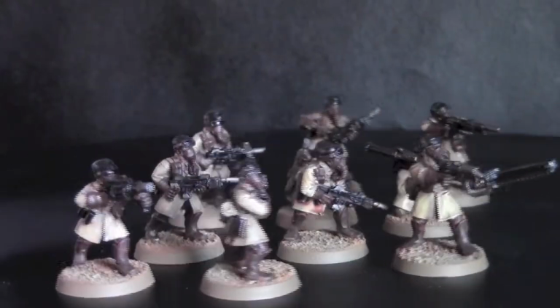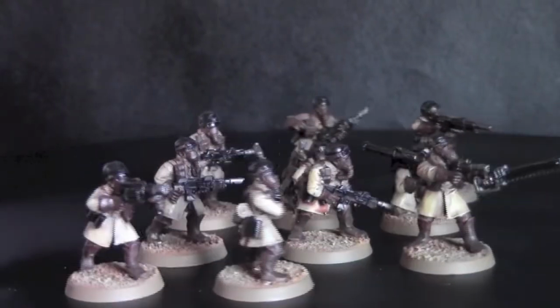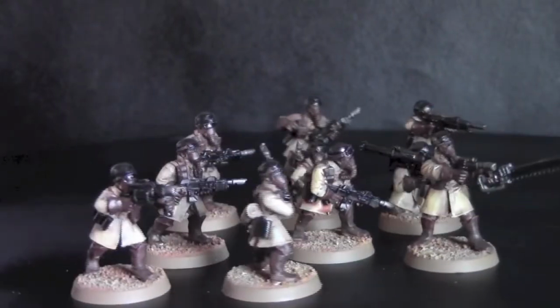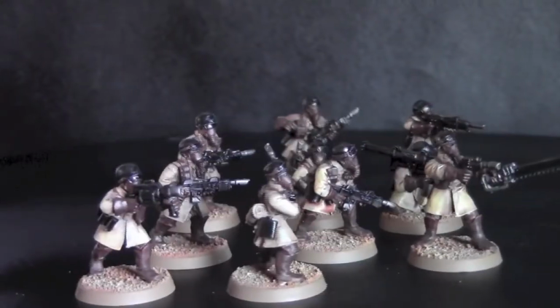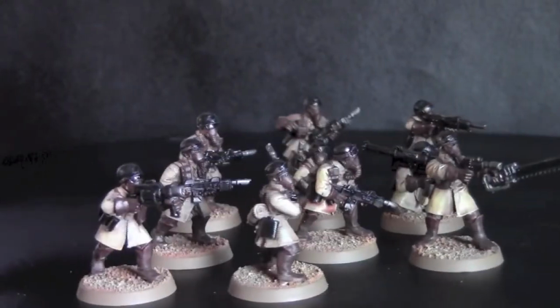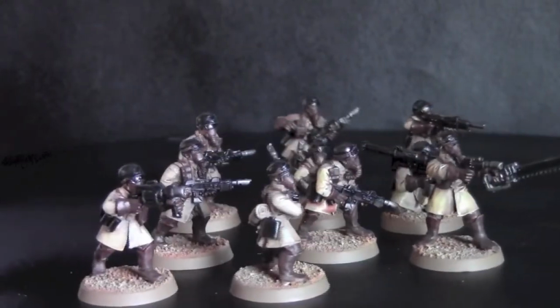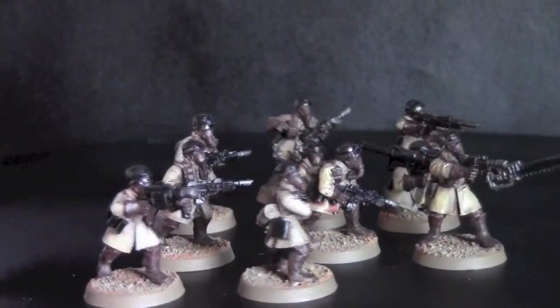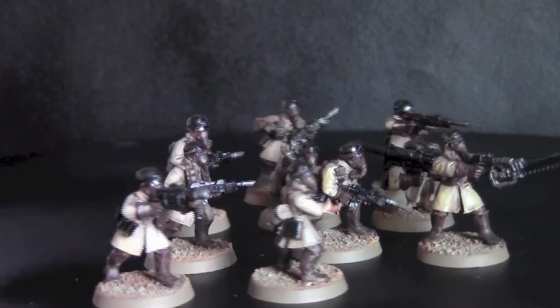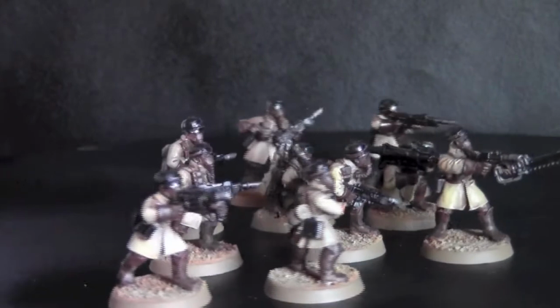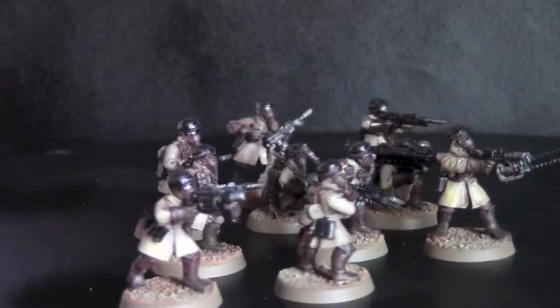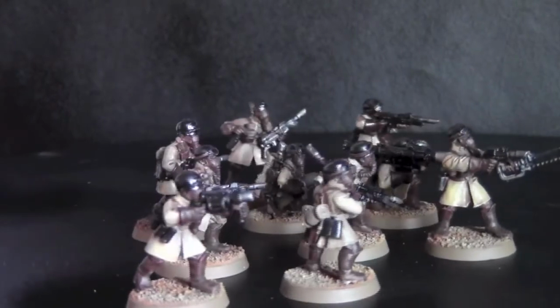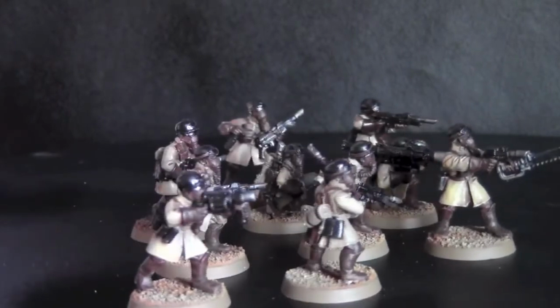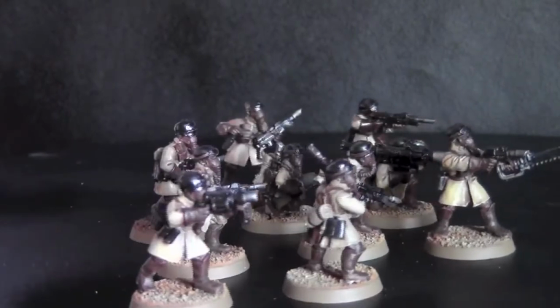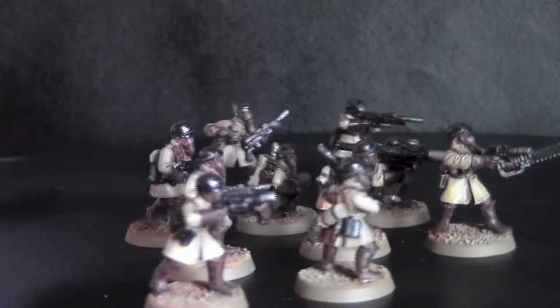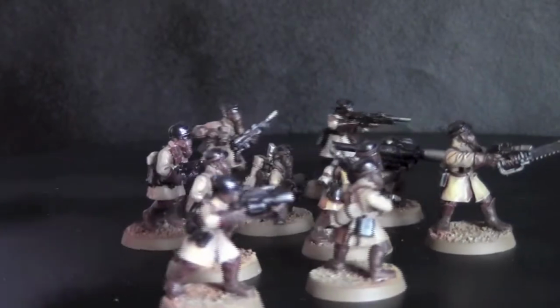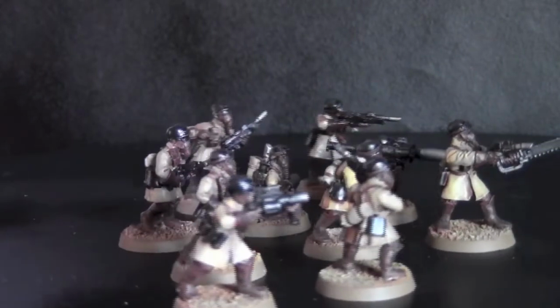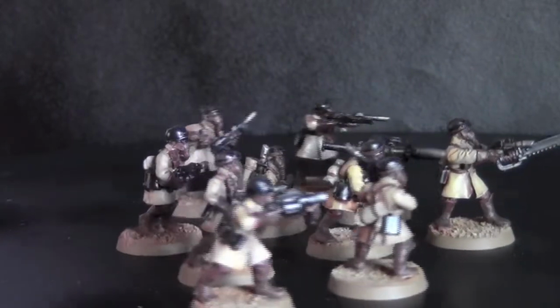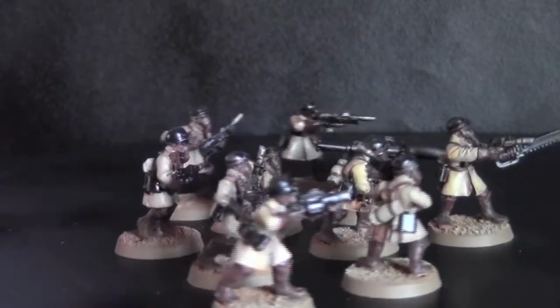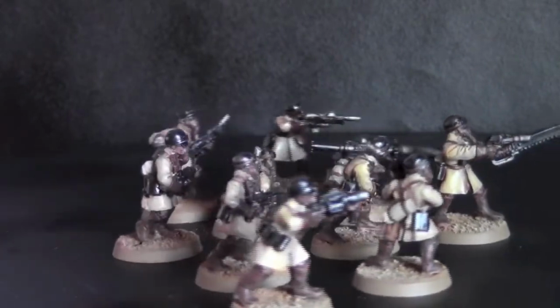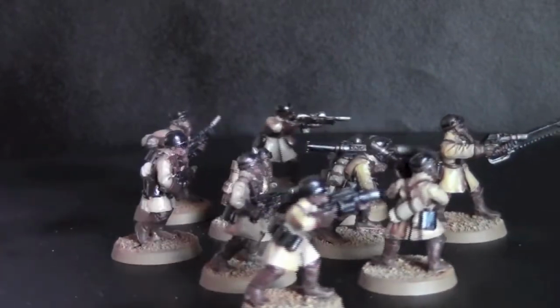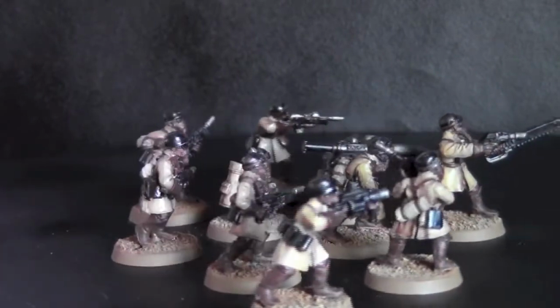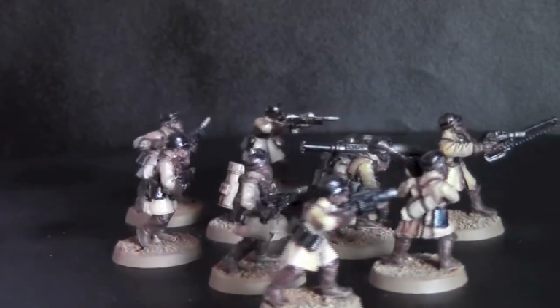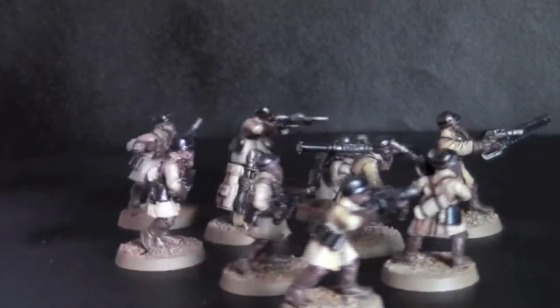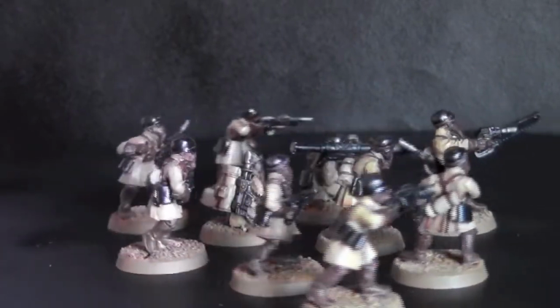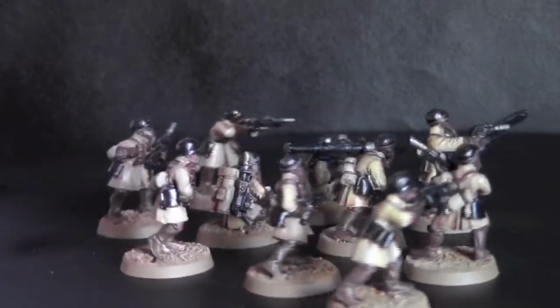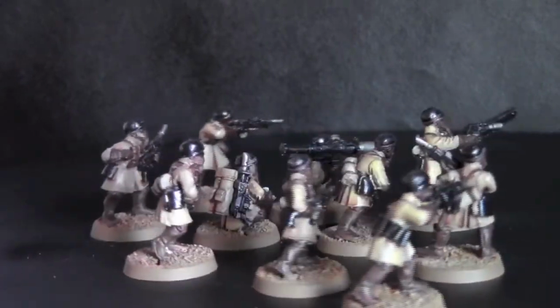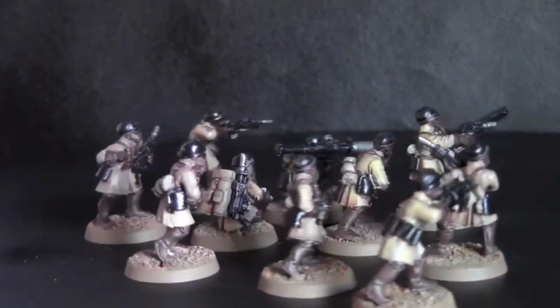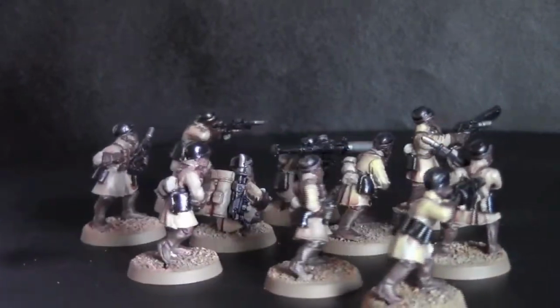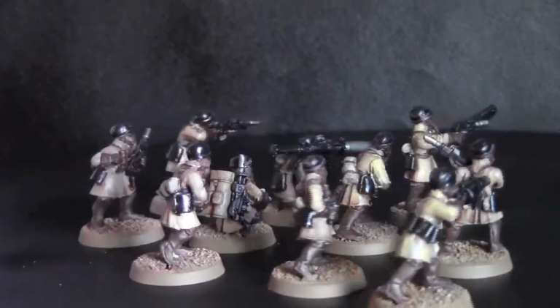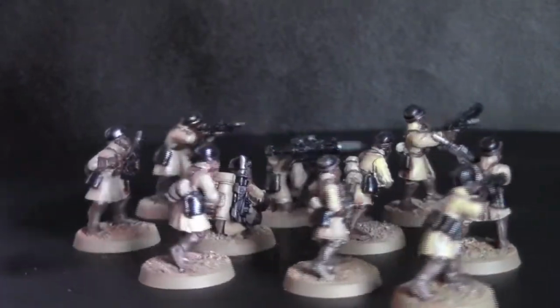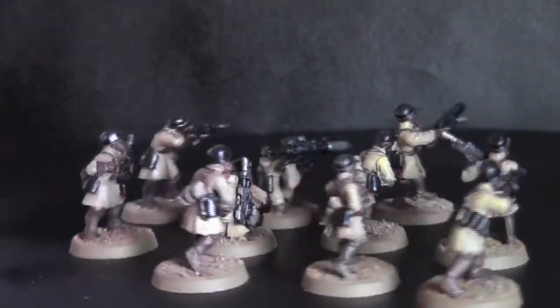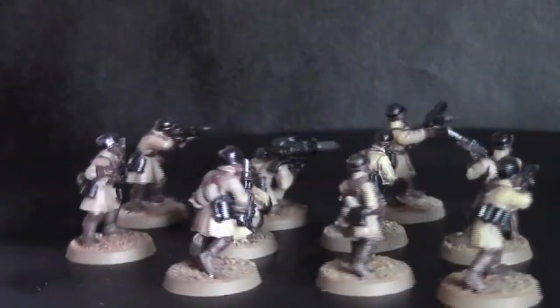Here I have some Steel Legion troops that the client just wanted to add into the battle force as a little extra.